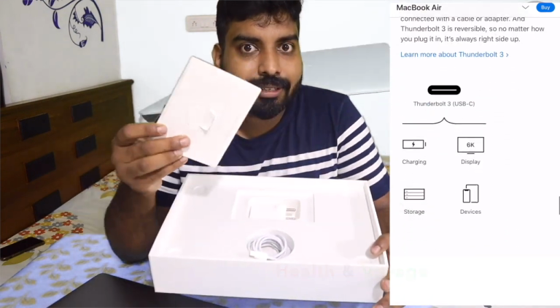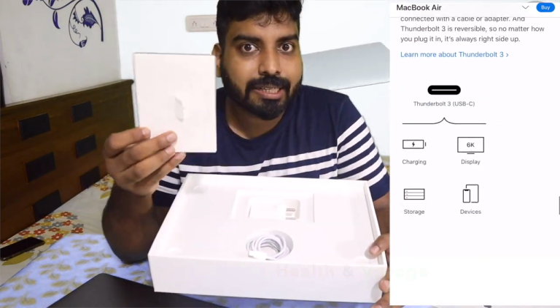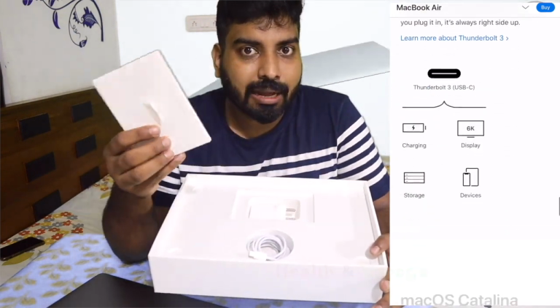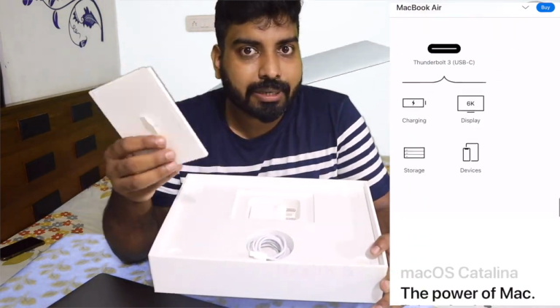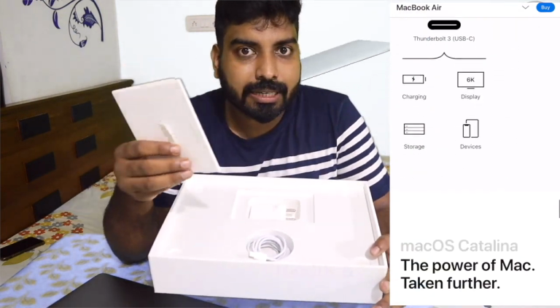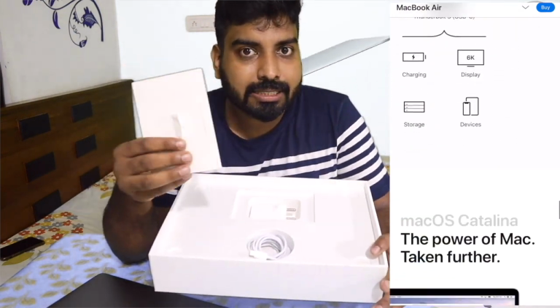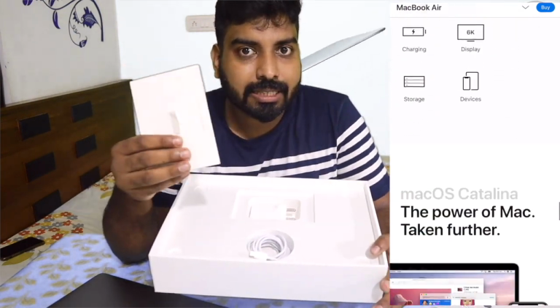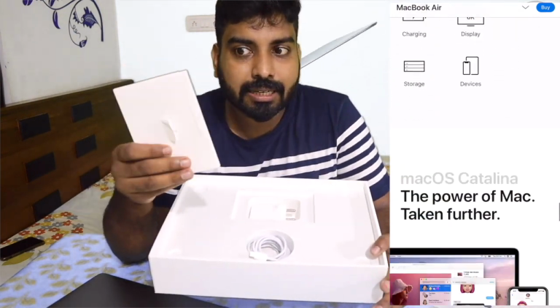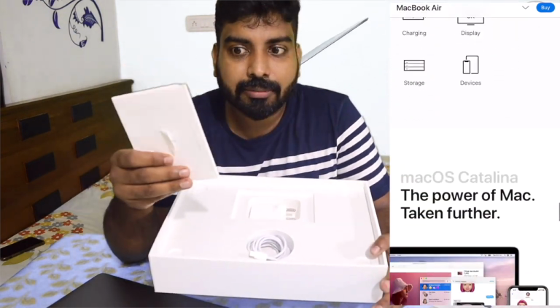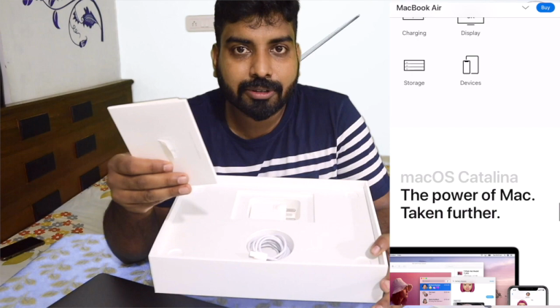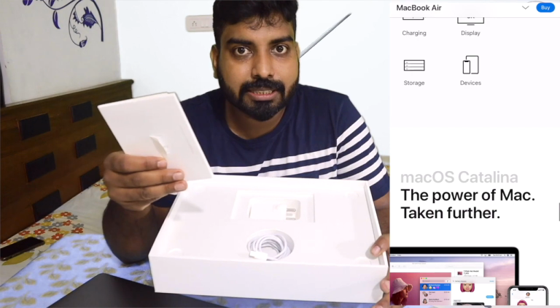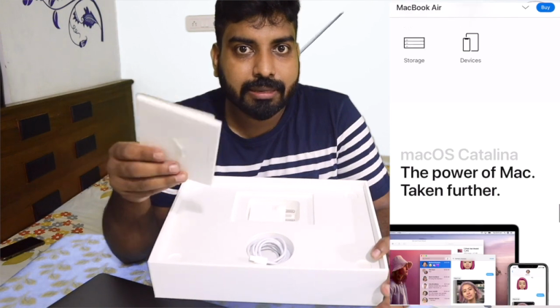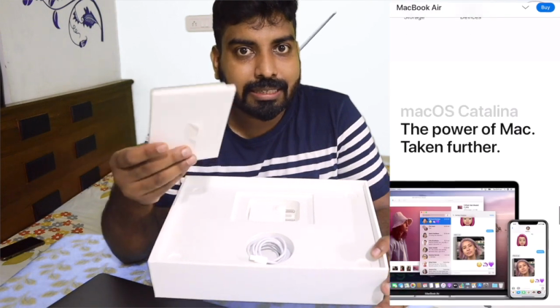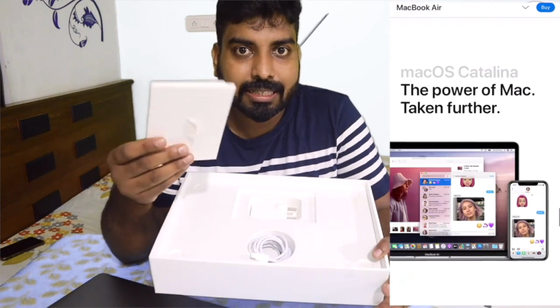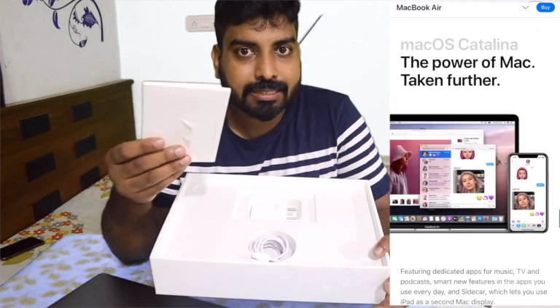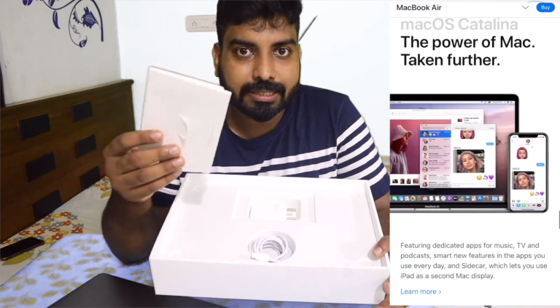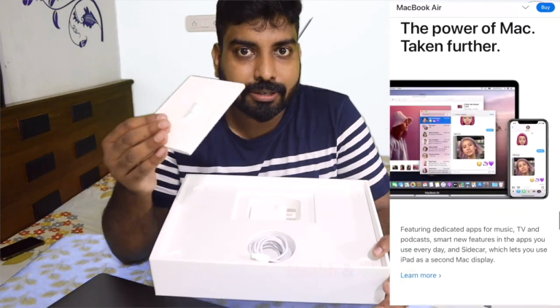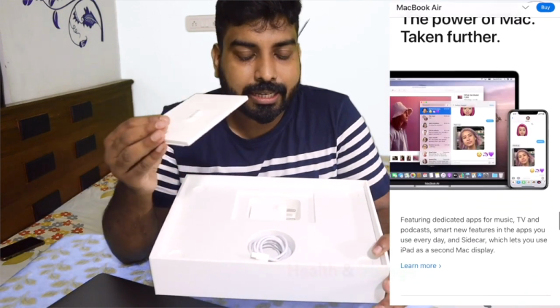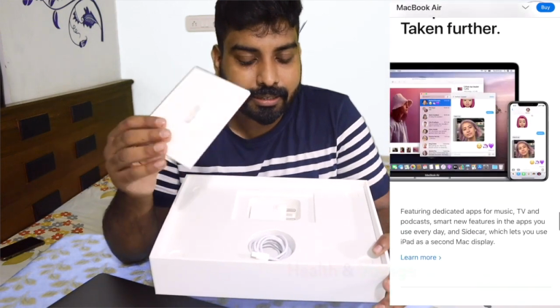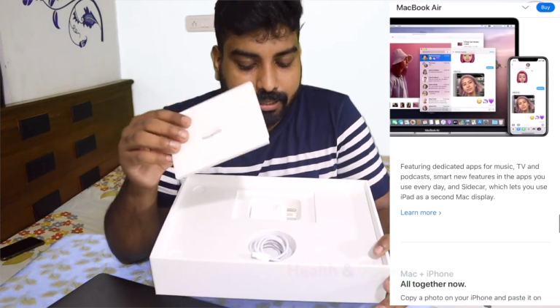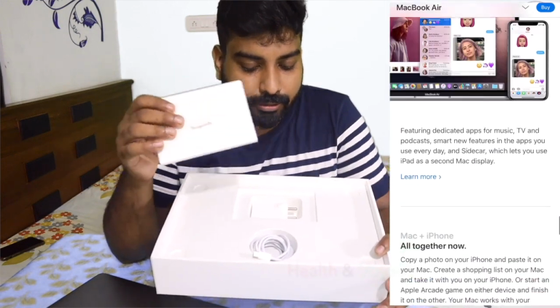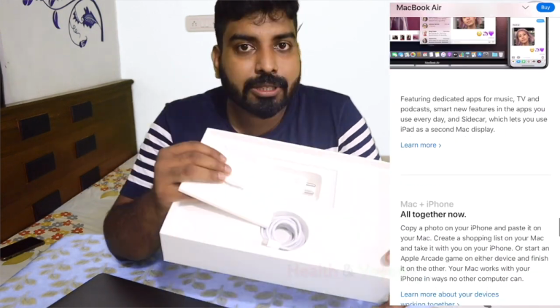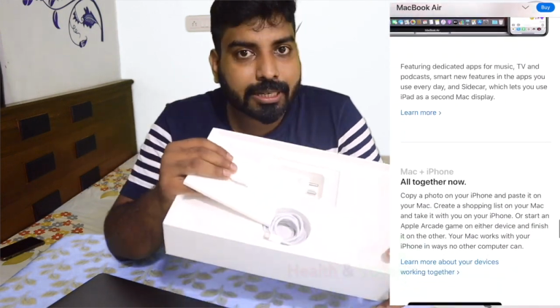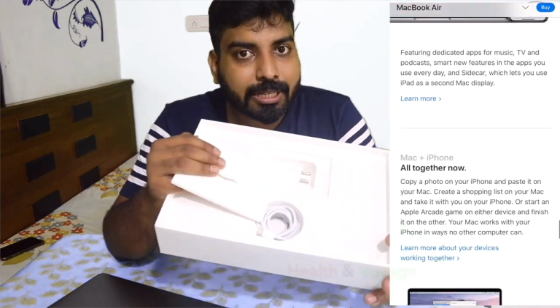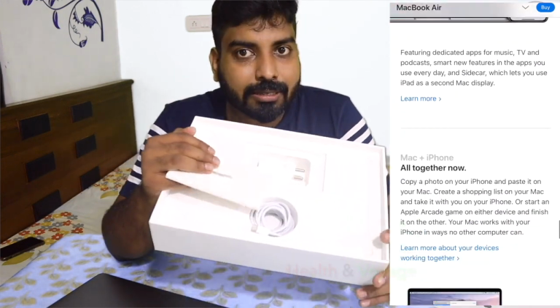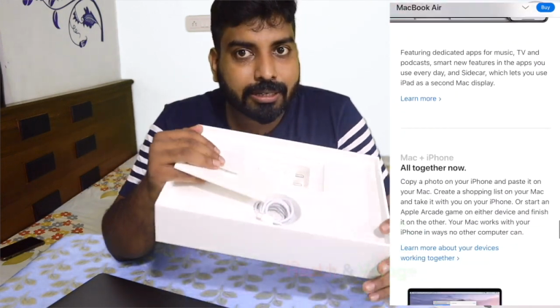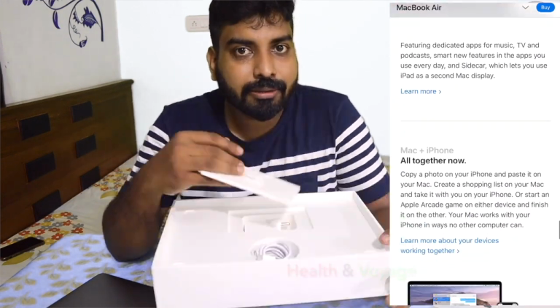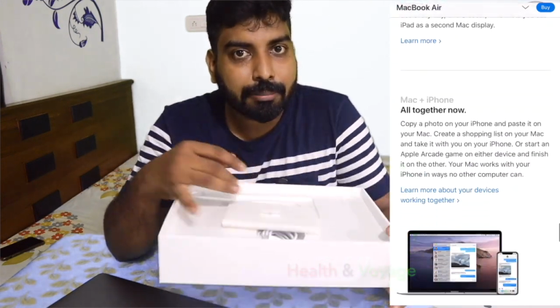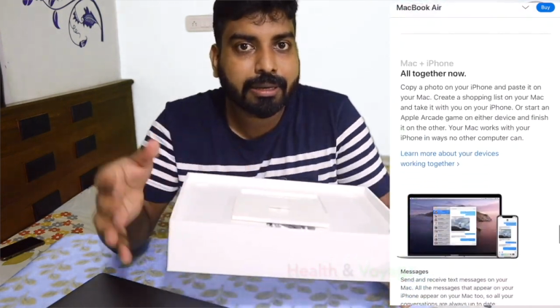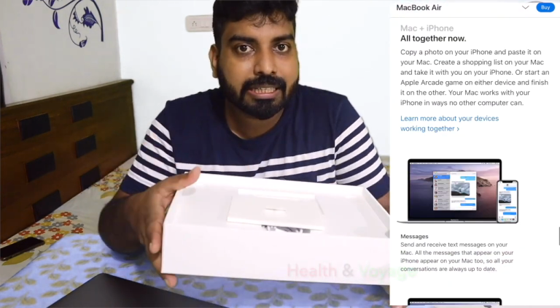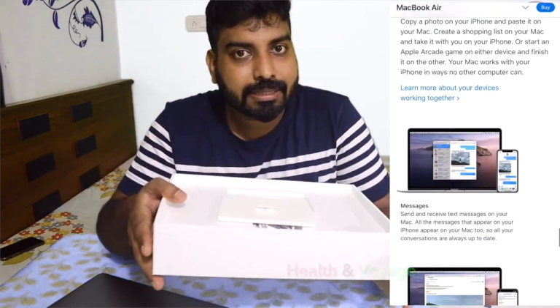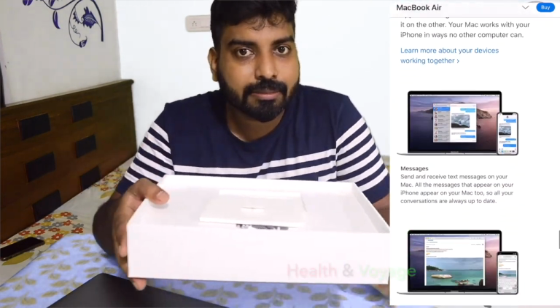This is the Apple laptop. It has a little more detail and features a basic Apple logo.